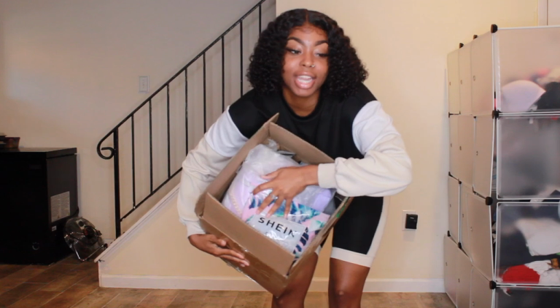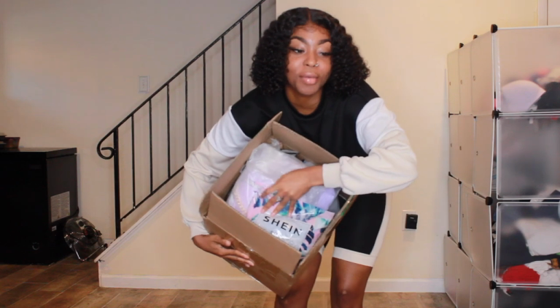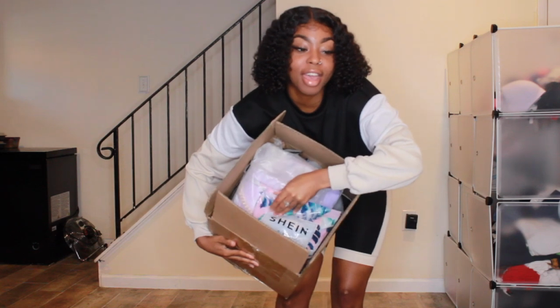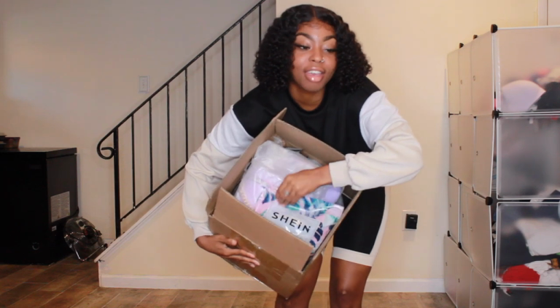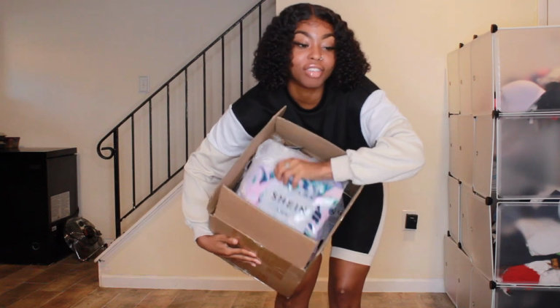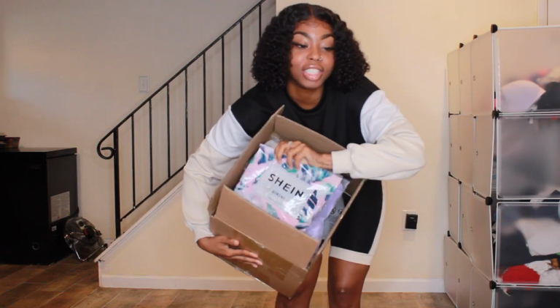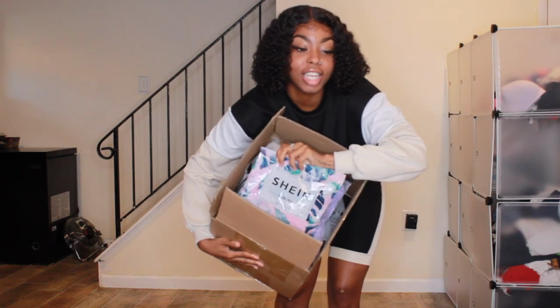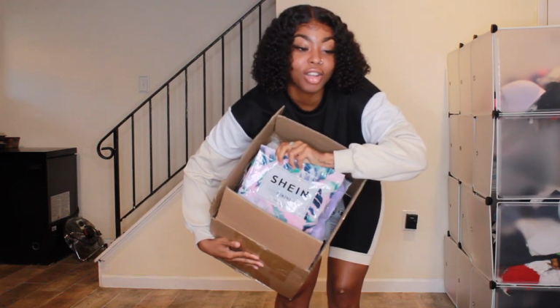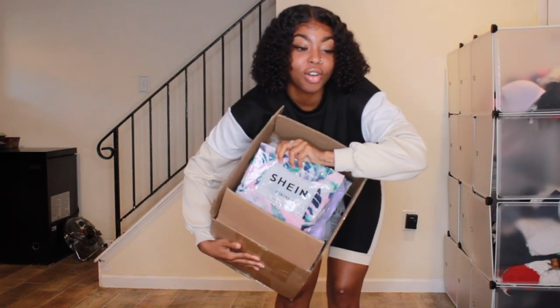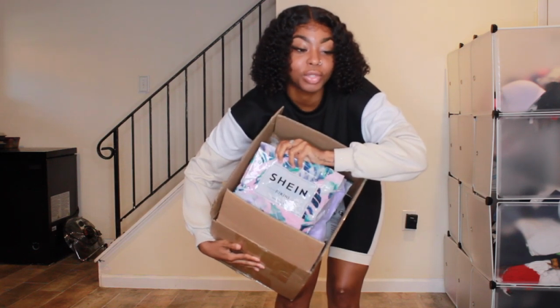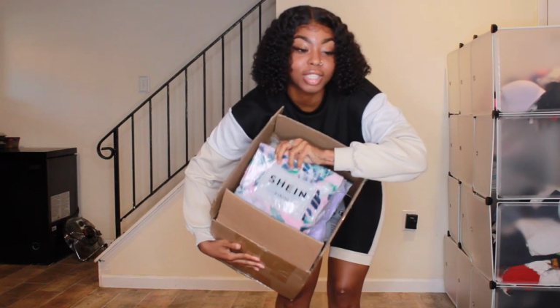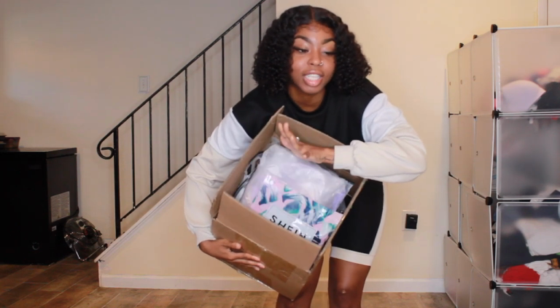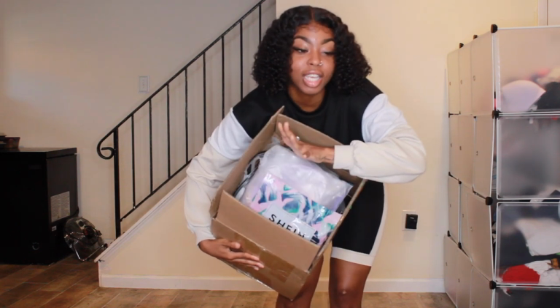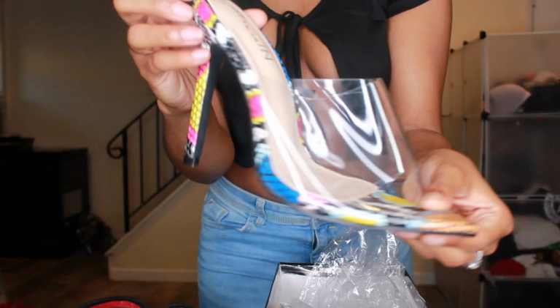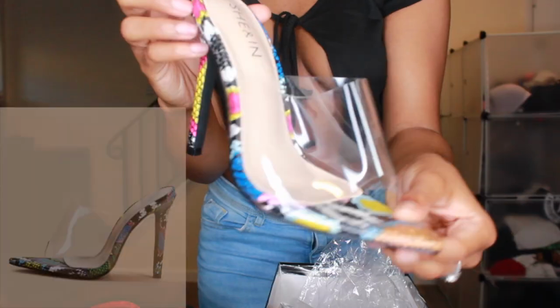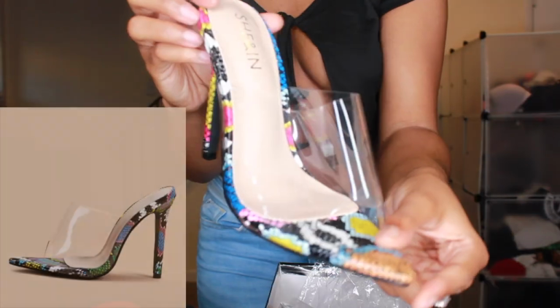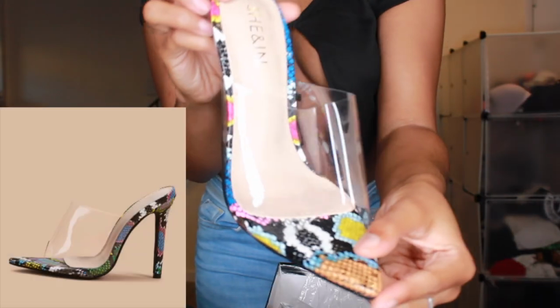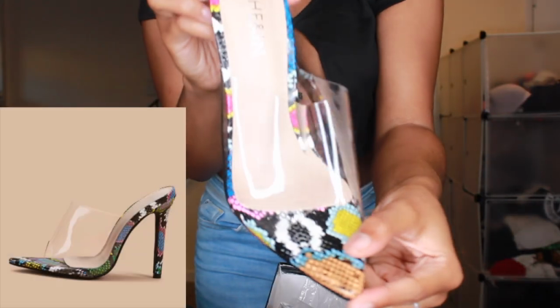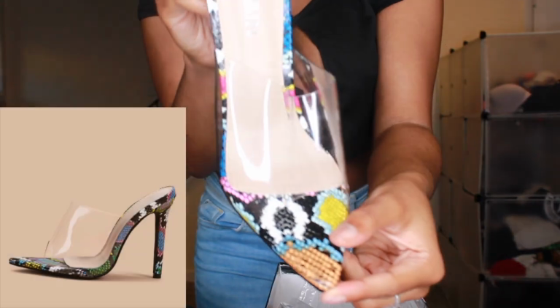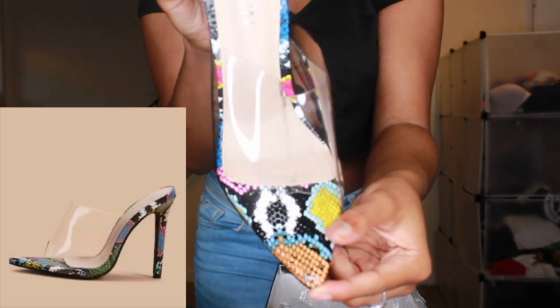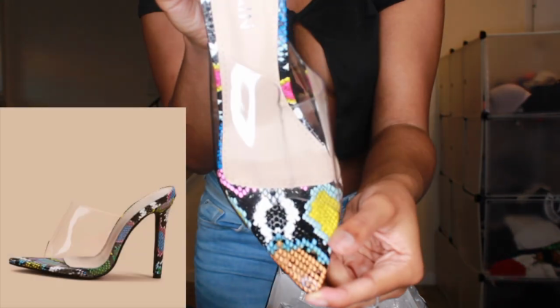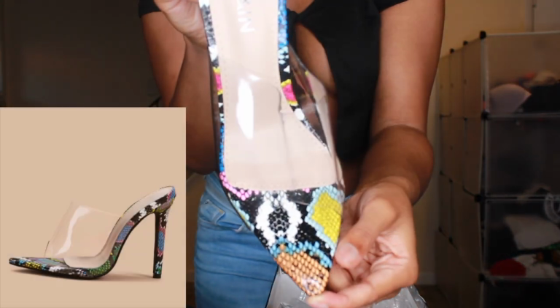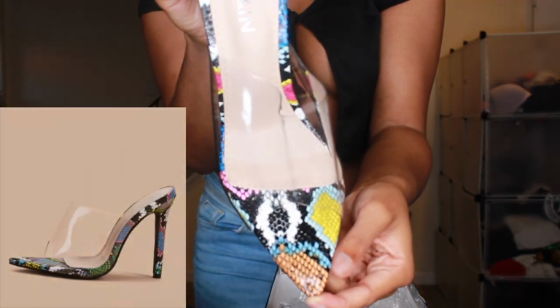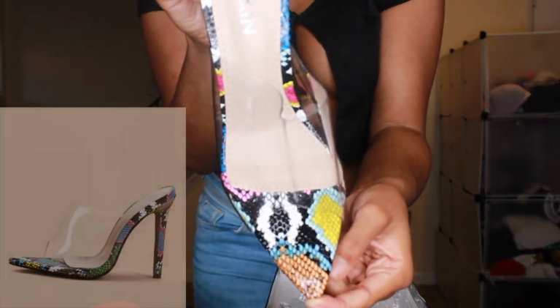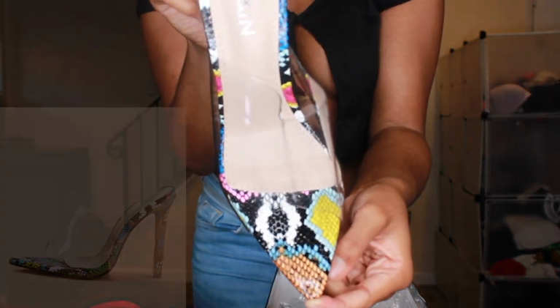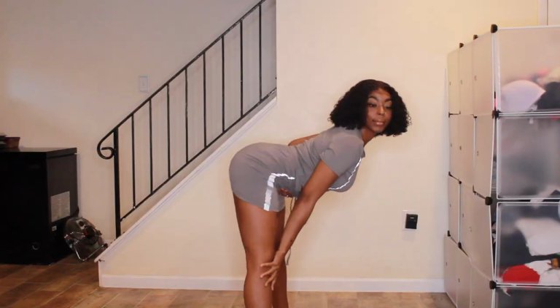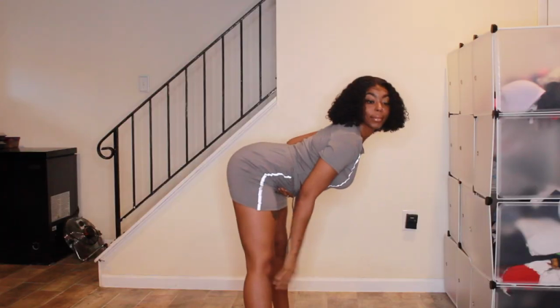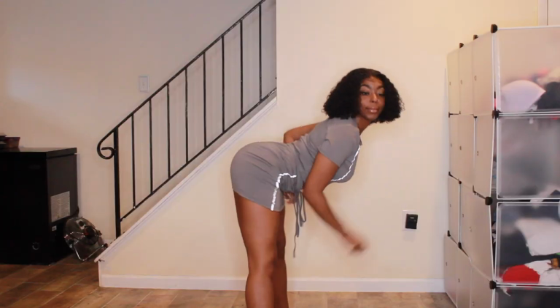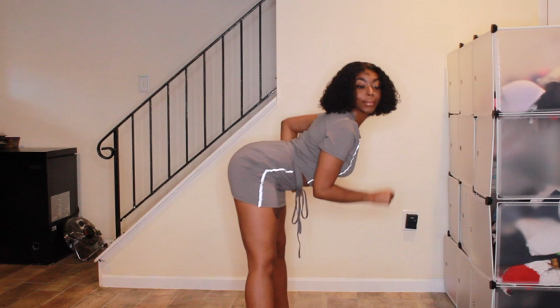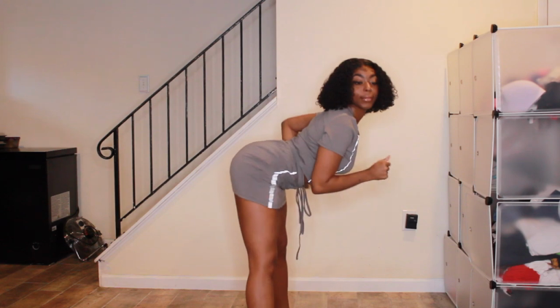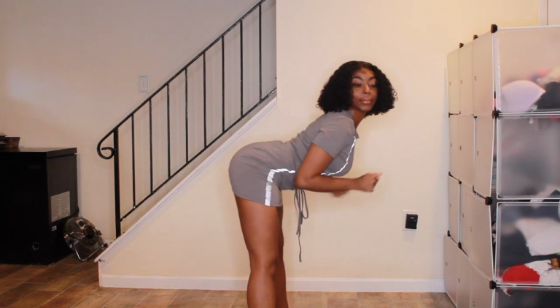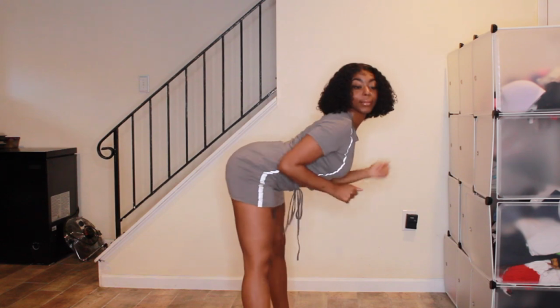Today we have a she-in haul, and y'all, do you see the color? Hey, twerk test!